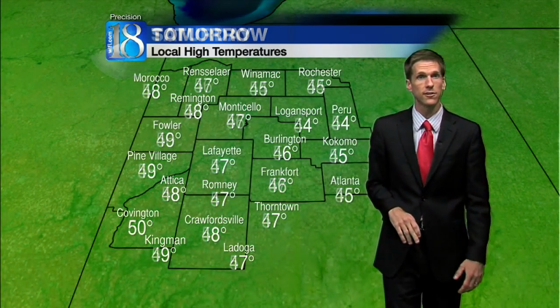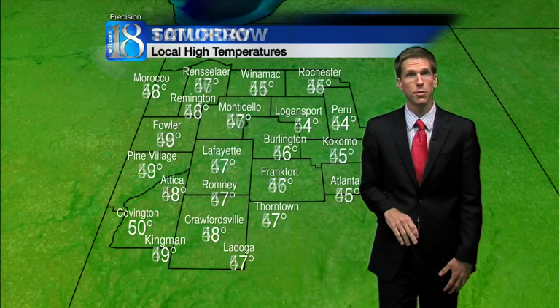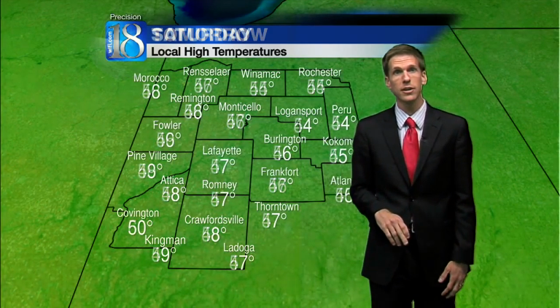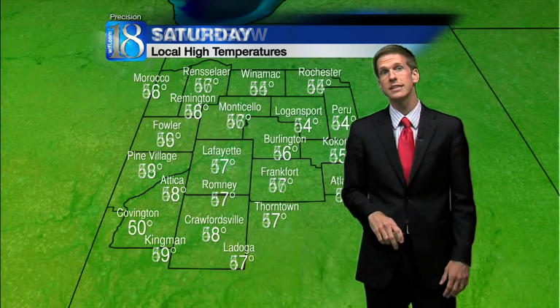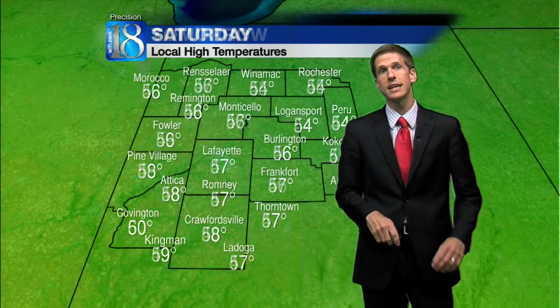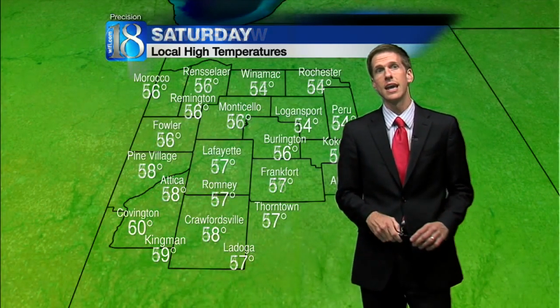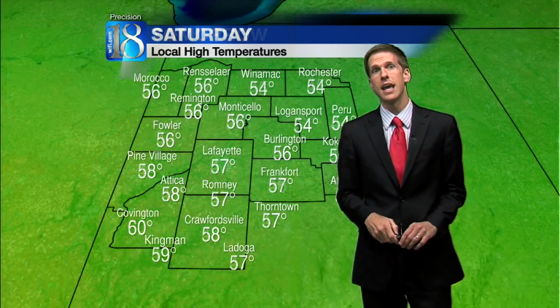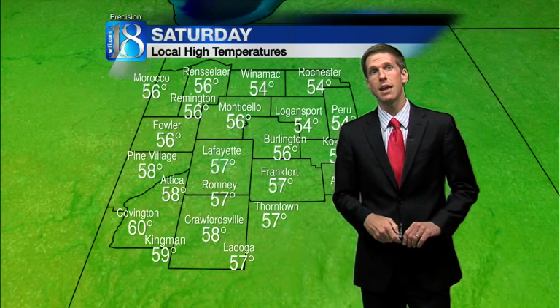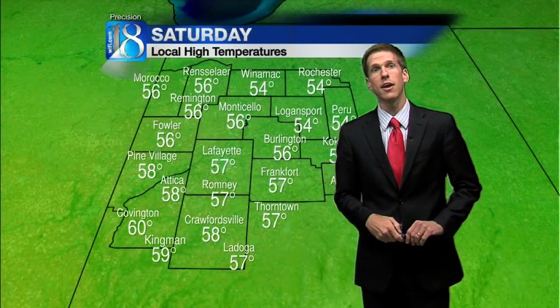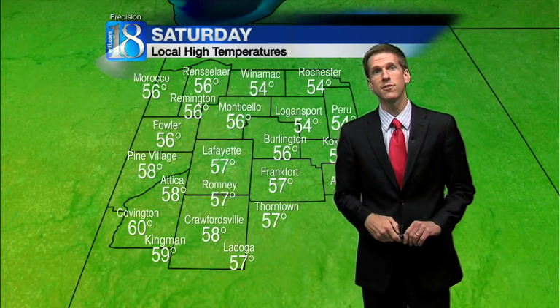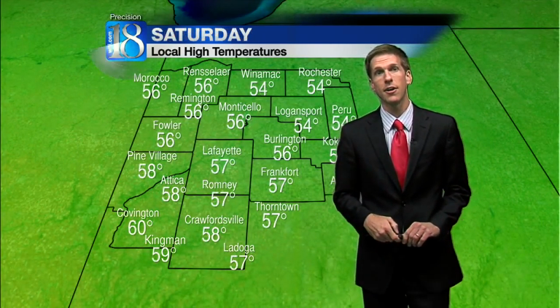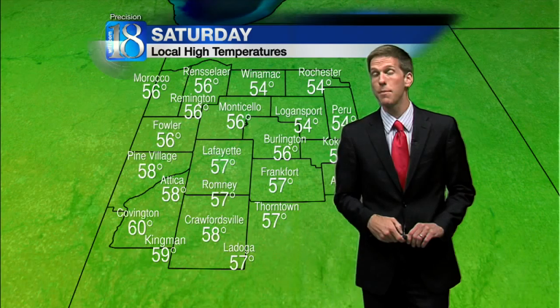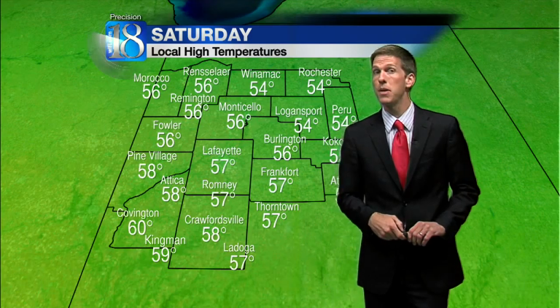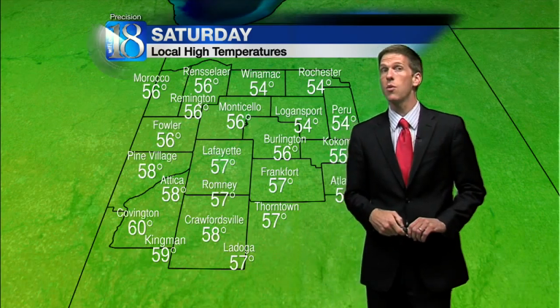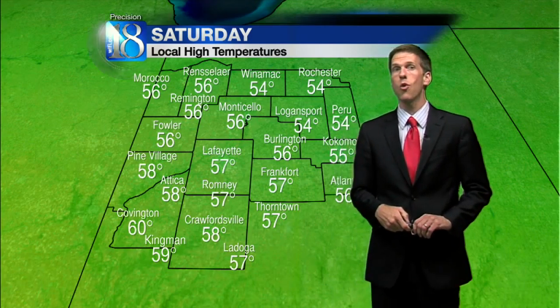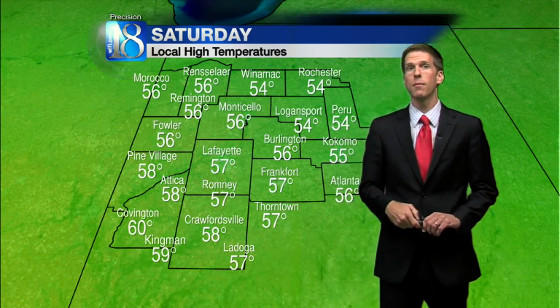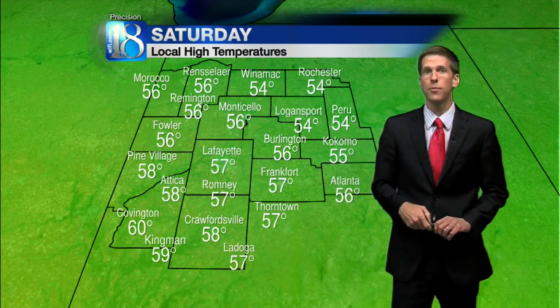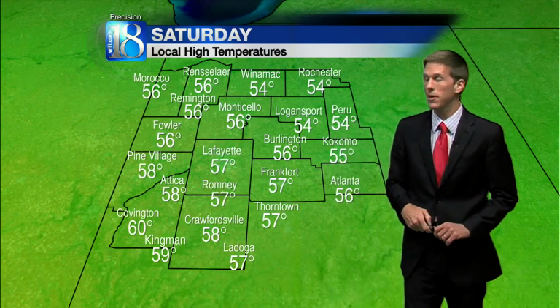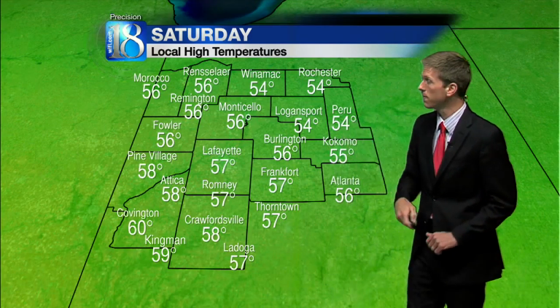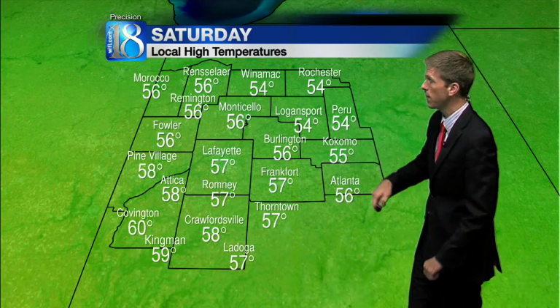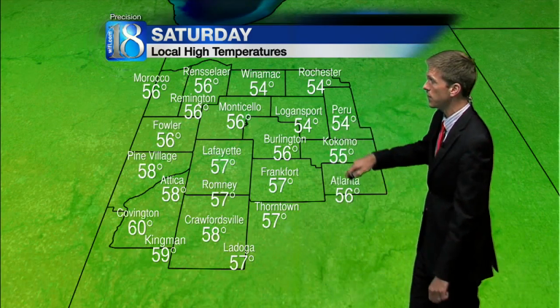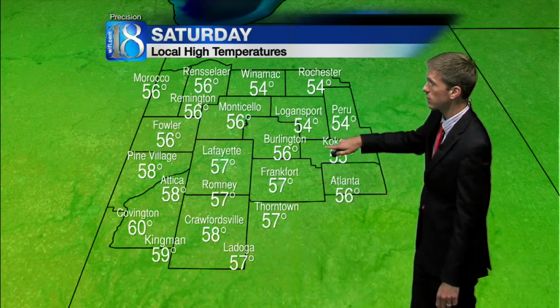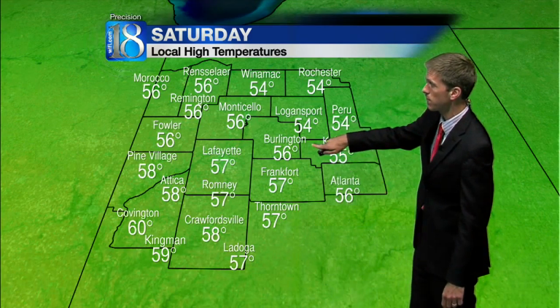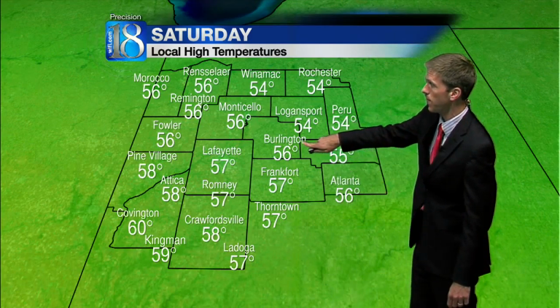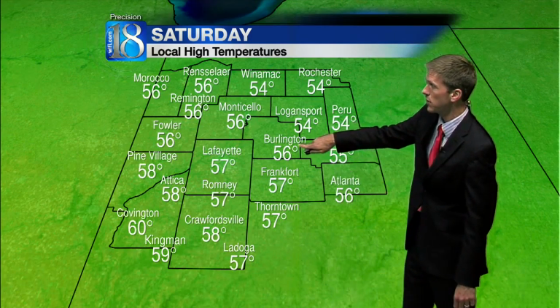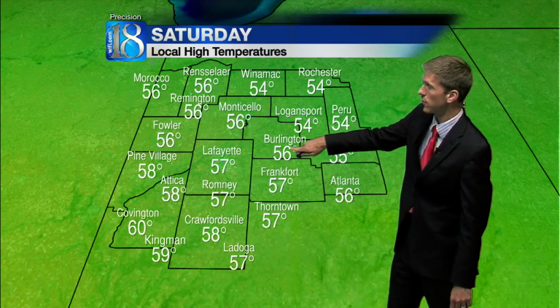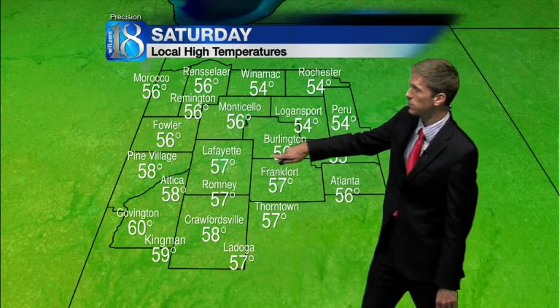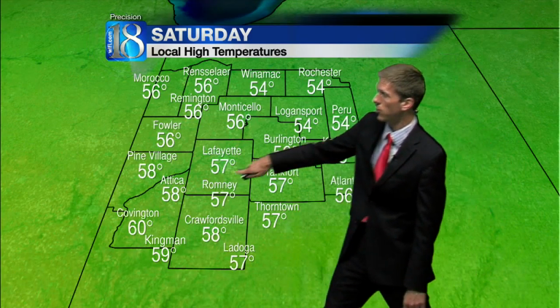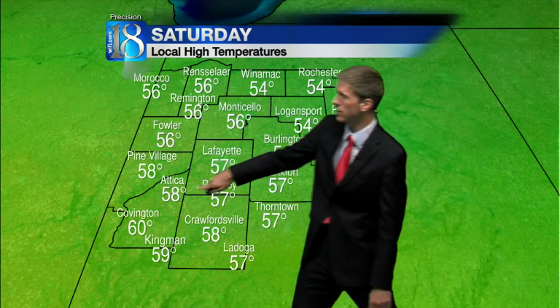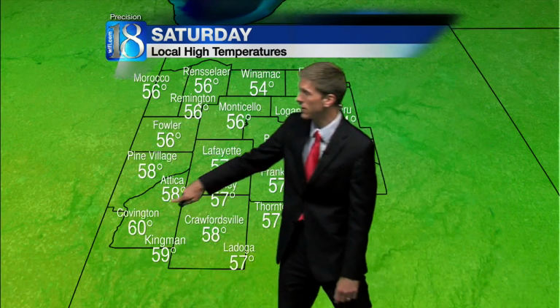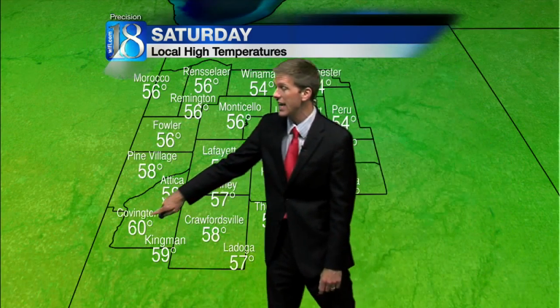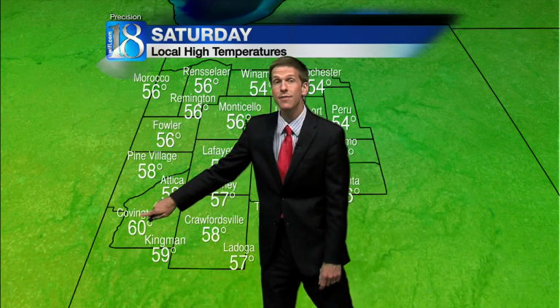Tomorrow we're in the 40s, about 45 to 50. Lafayette at 47, Fowler at 49, Burlington at 46.